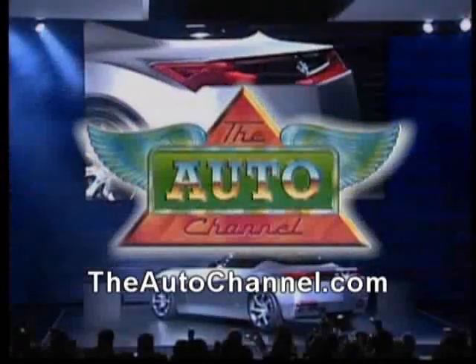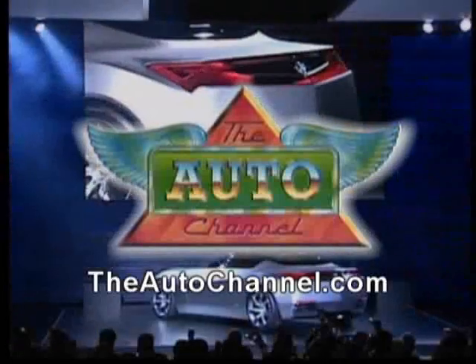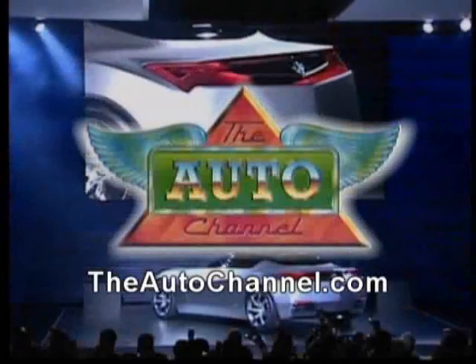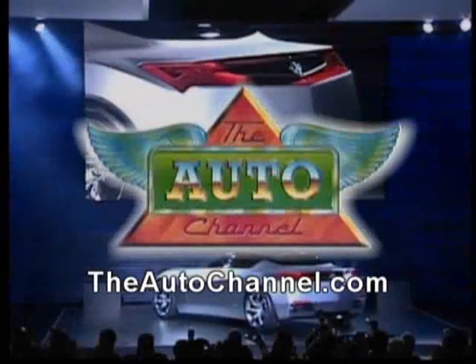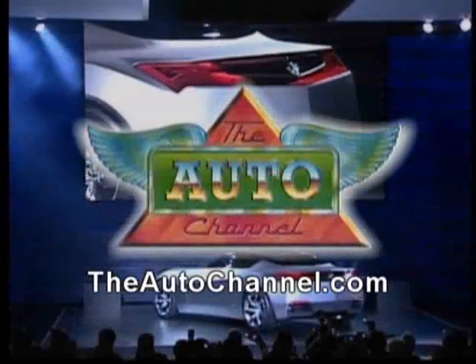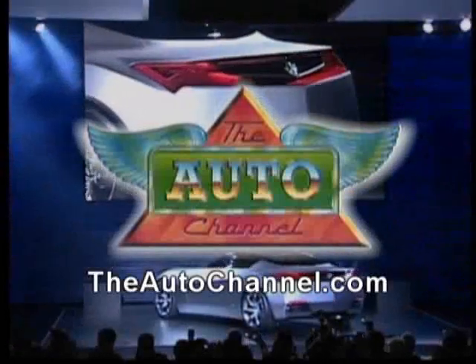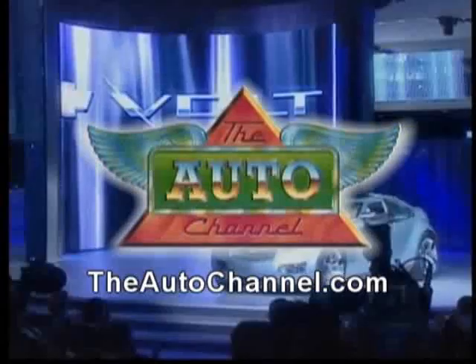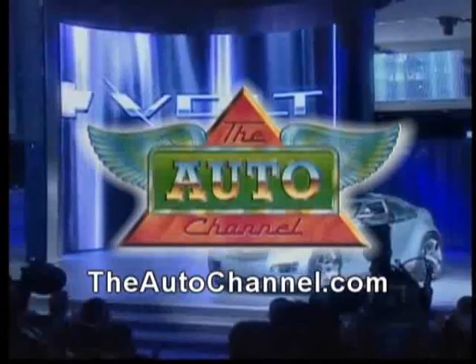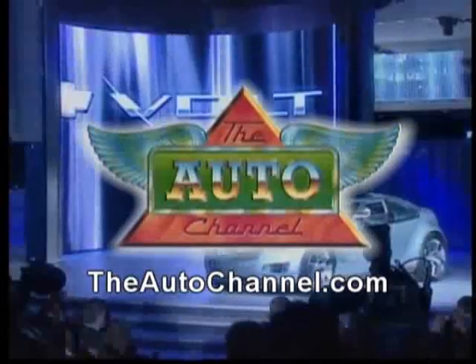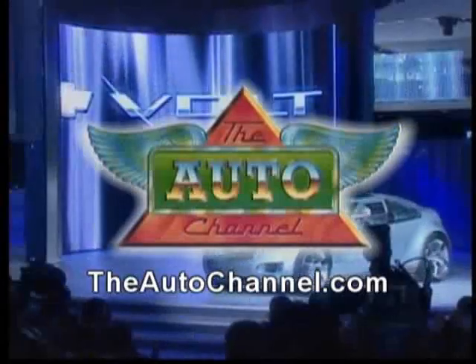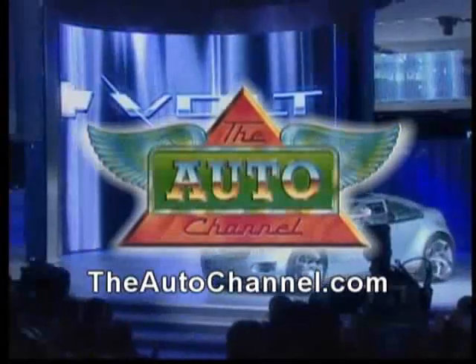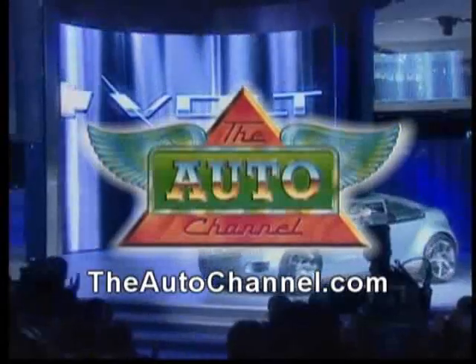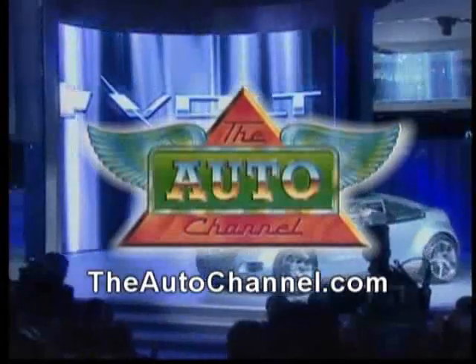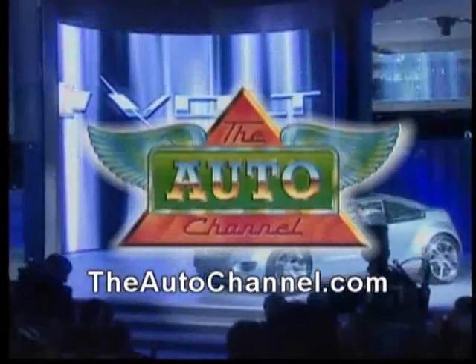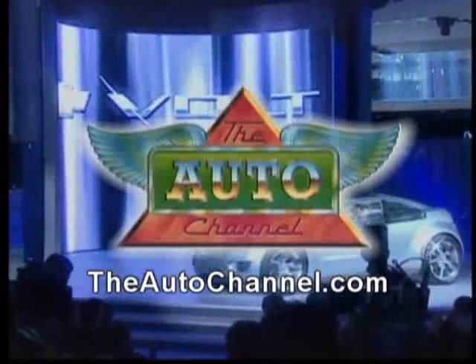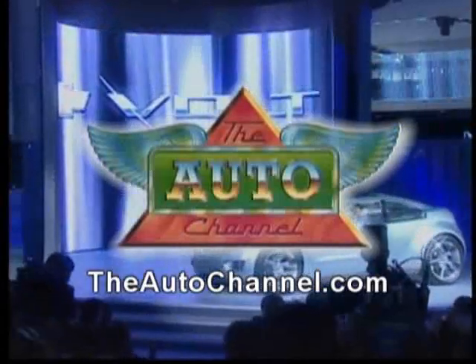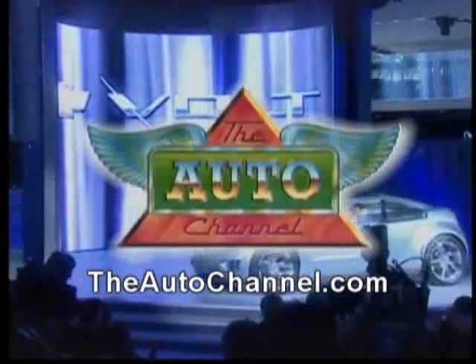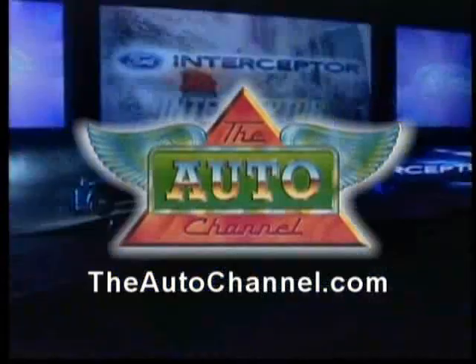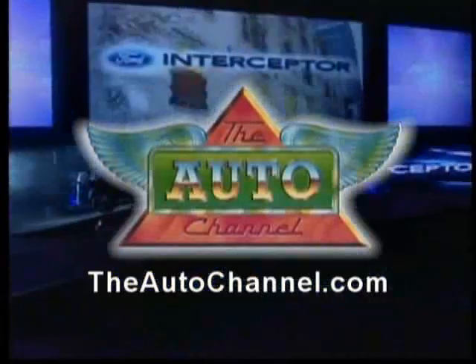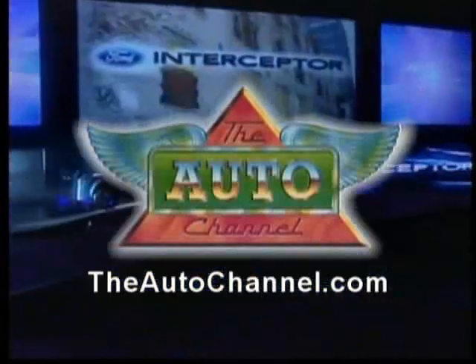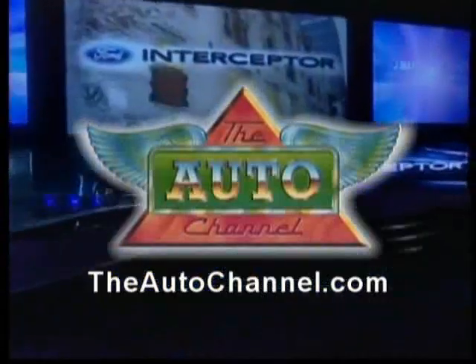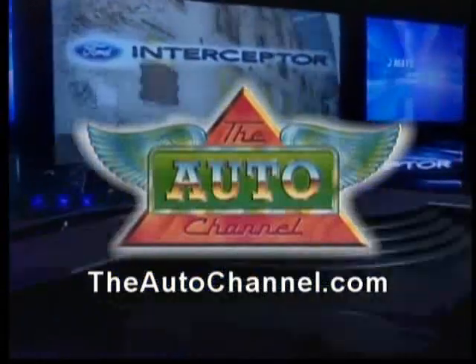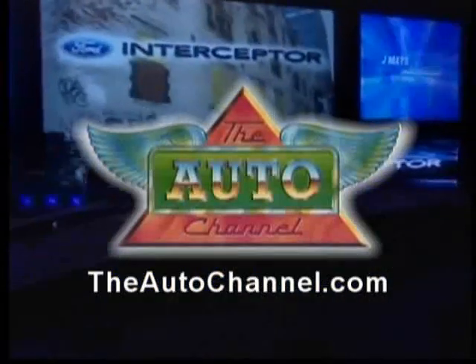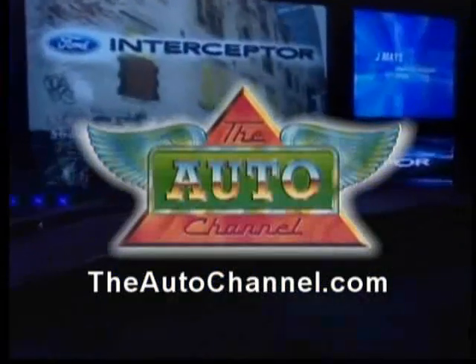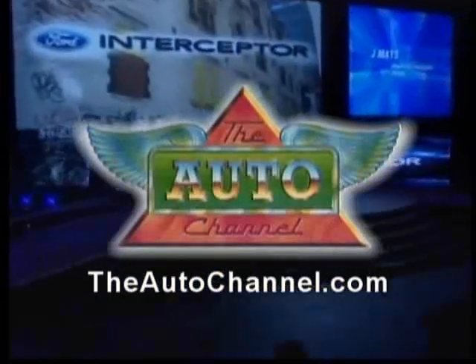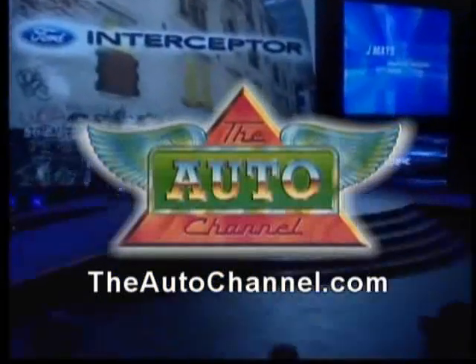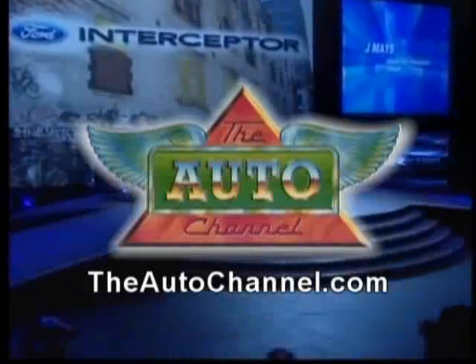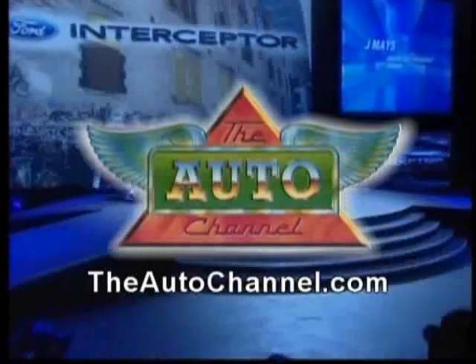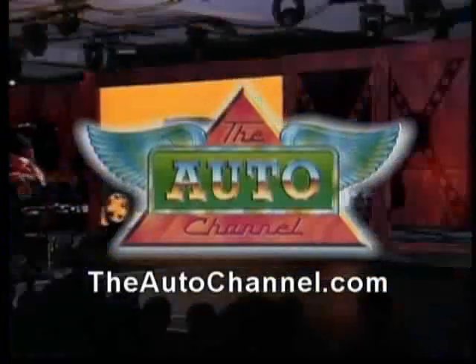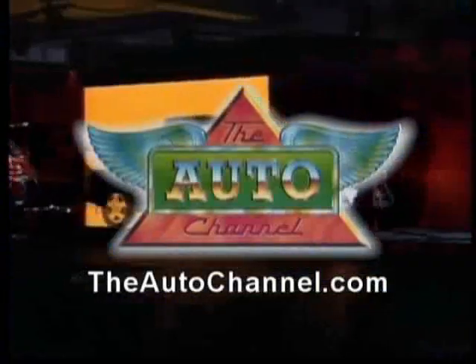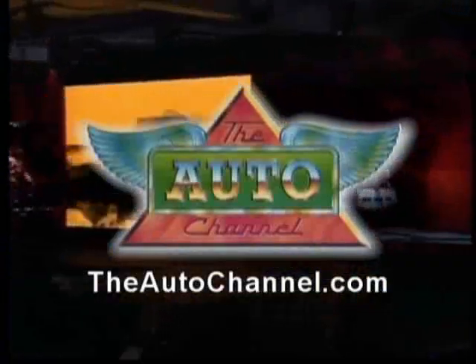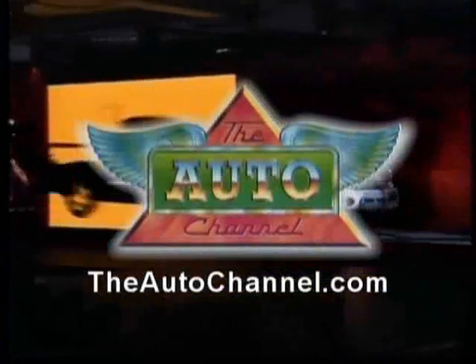Visit theautochannel.com — the Internet's most complete and comprehensive automotive information resource.